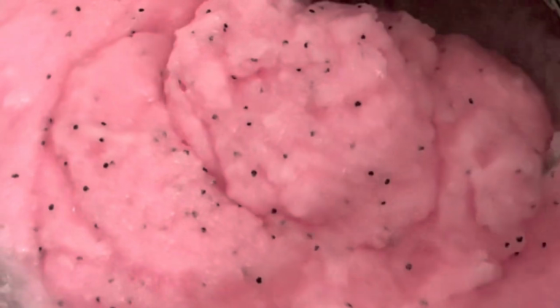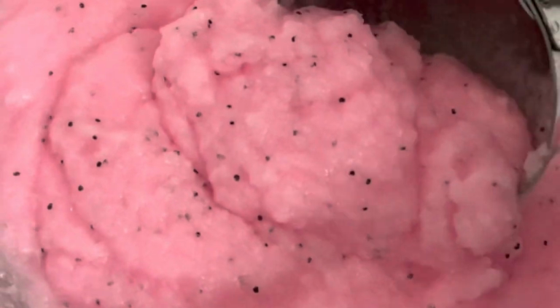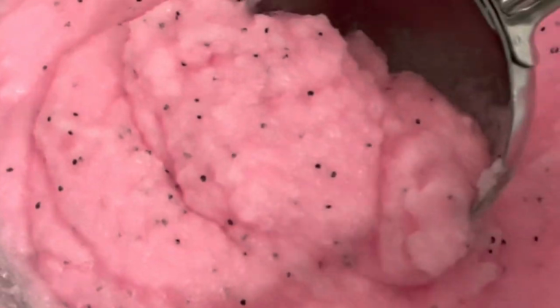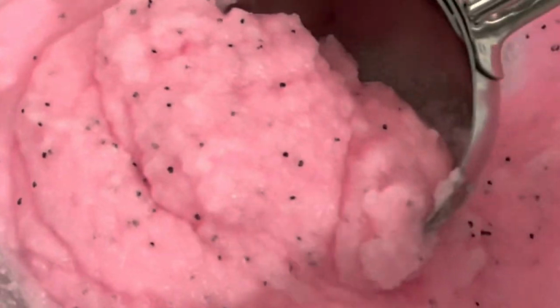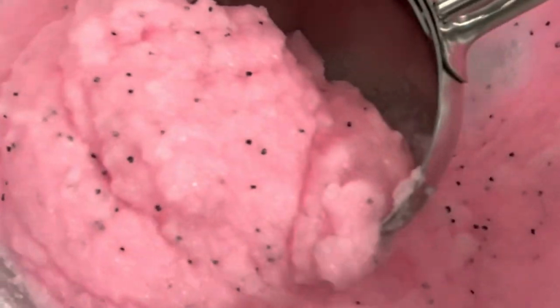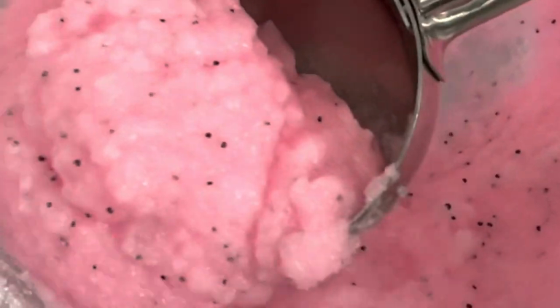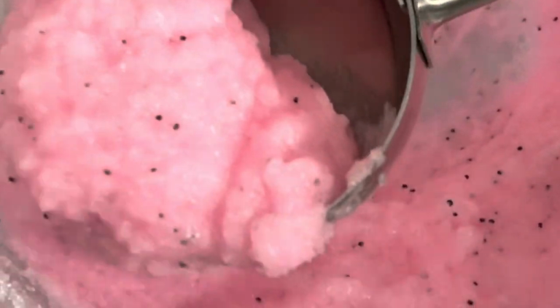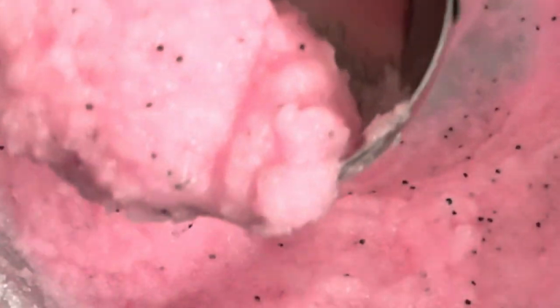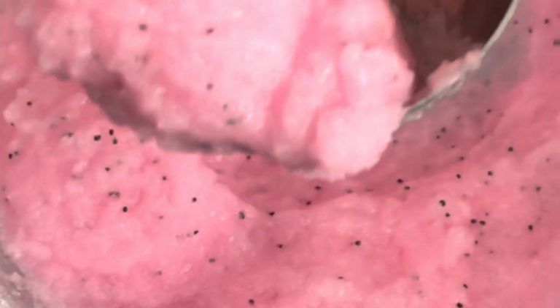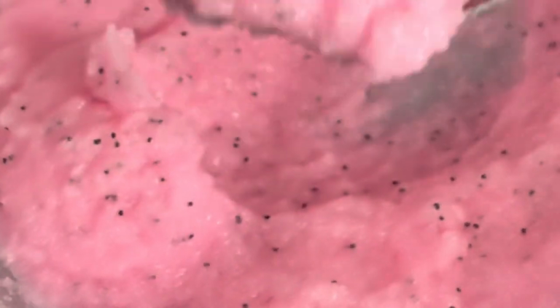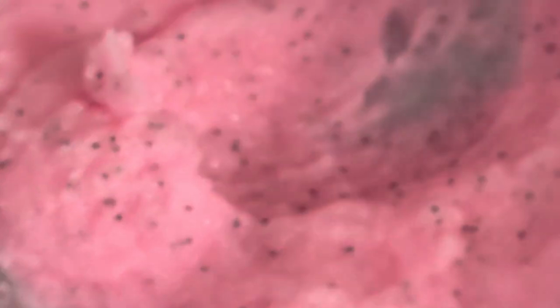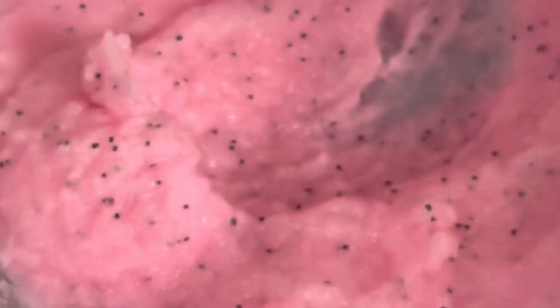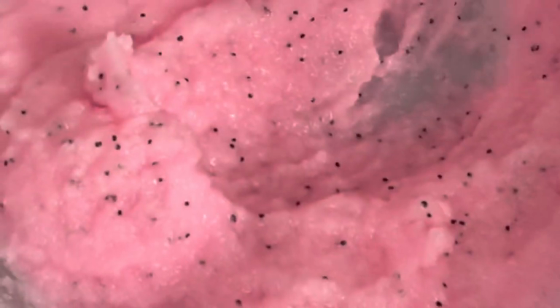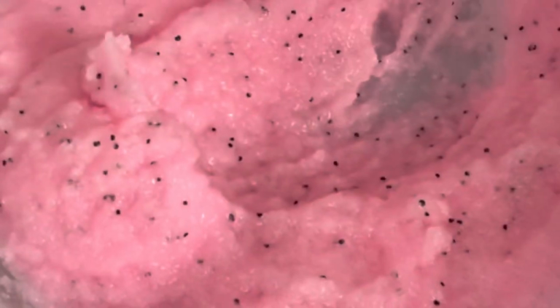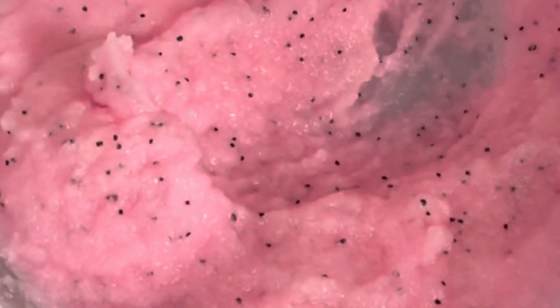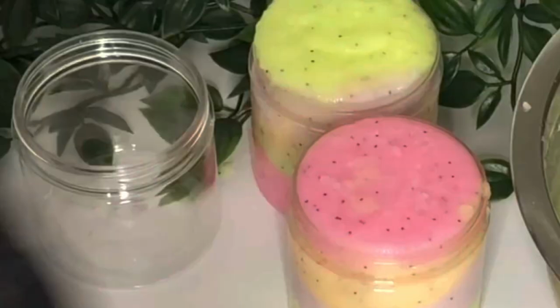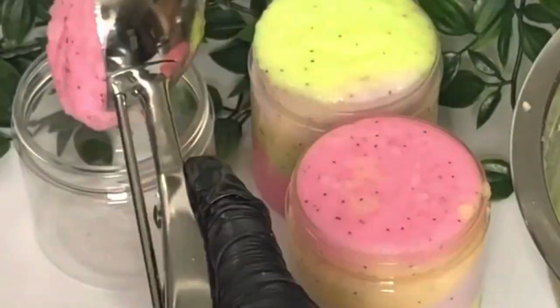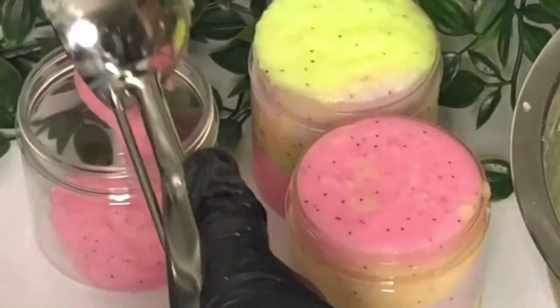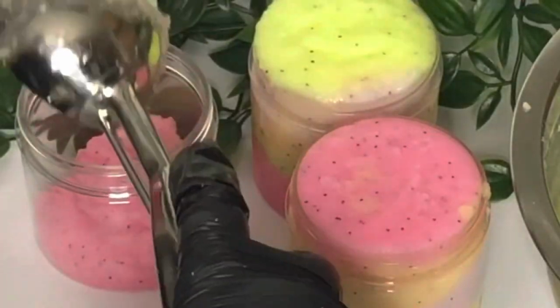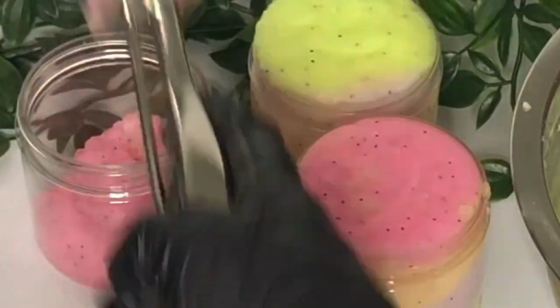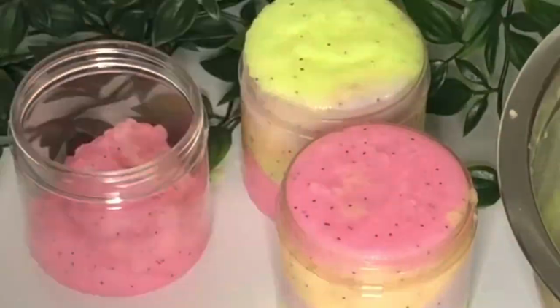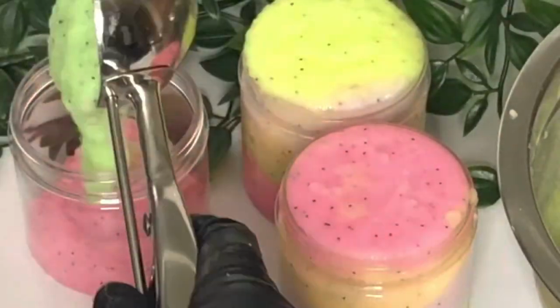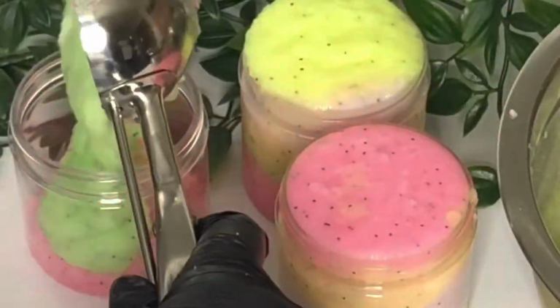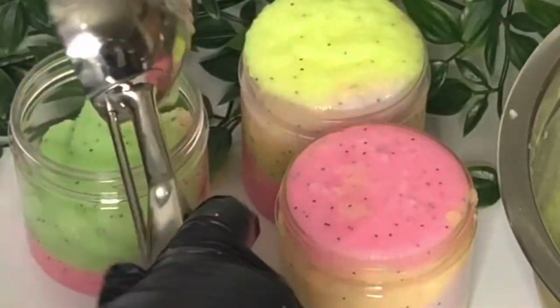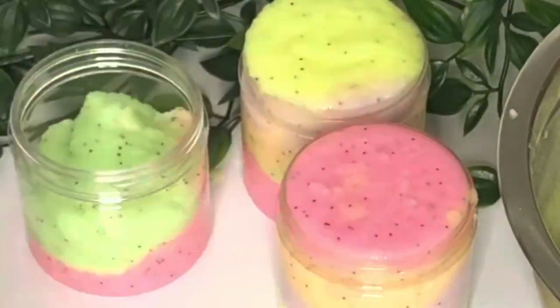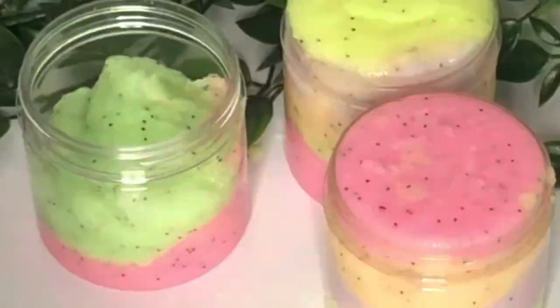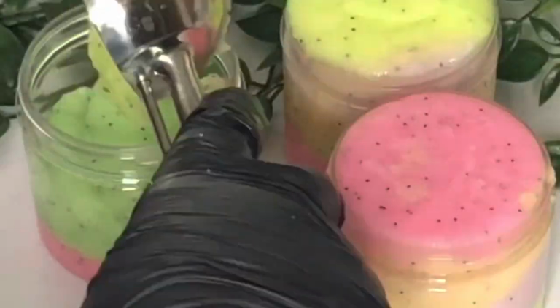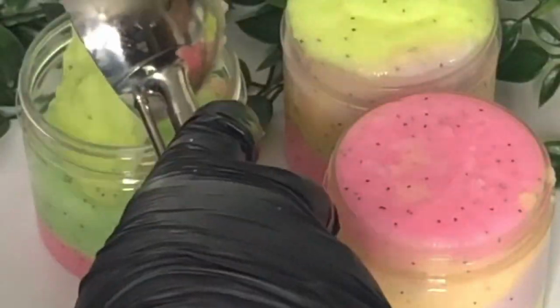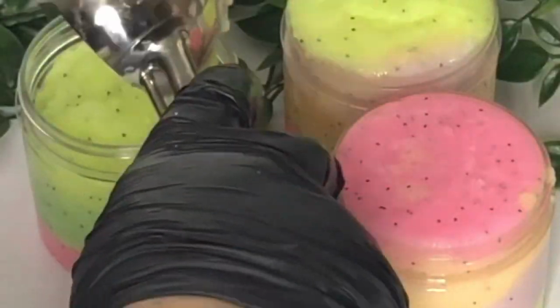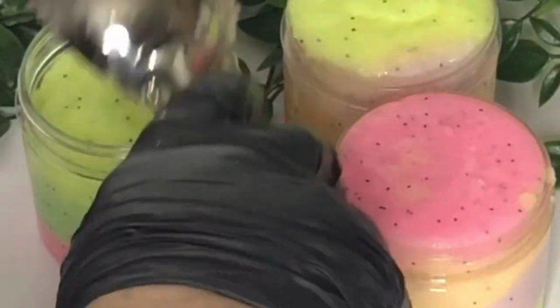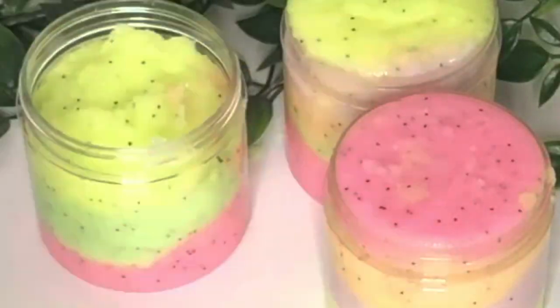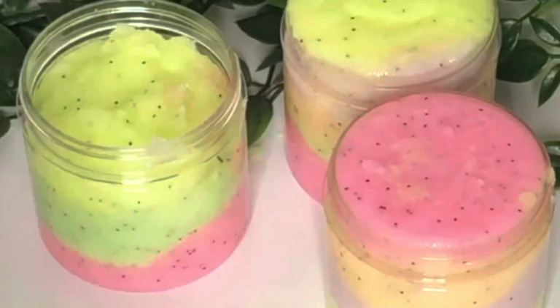Hey, welcome back to the channel. Today I'm going to be making an emulsified rainbow sugar scrub.